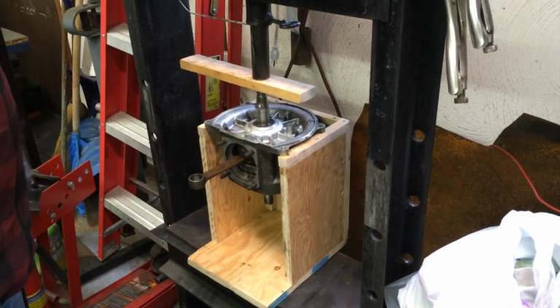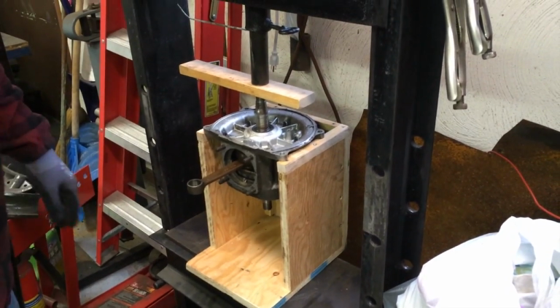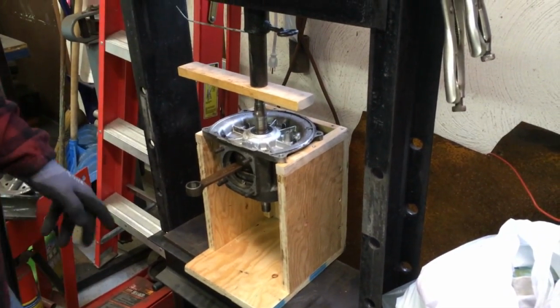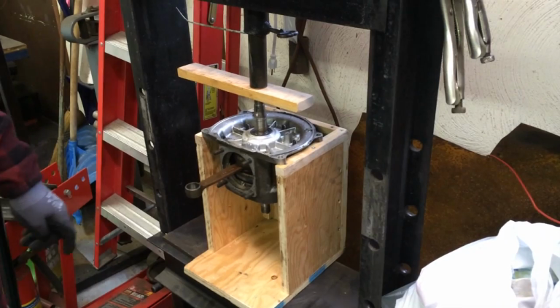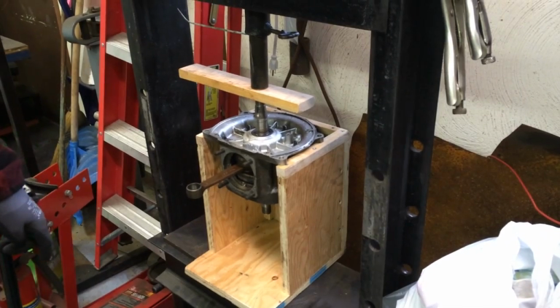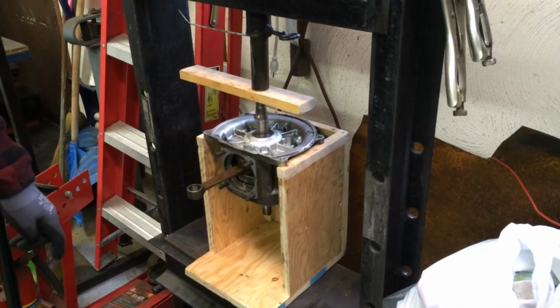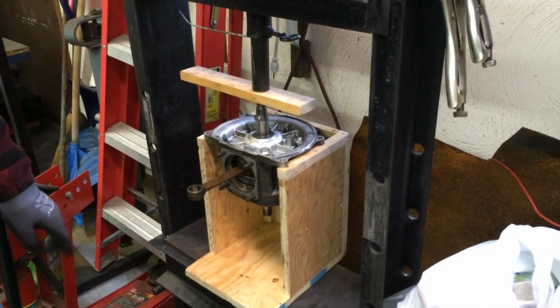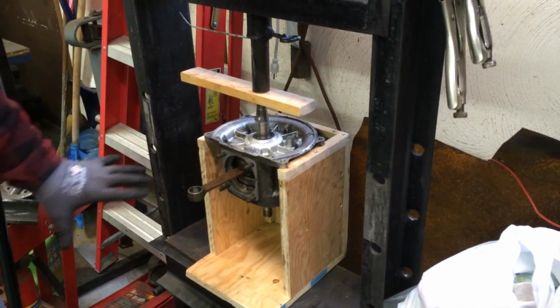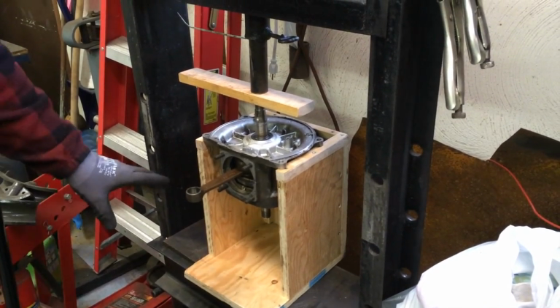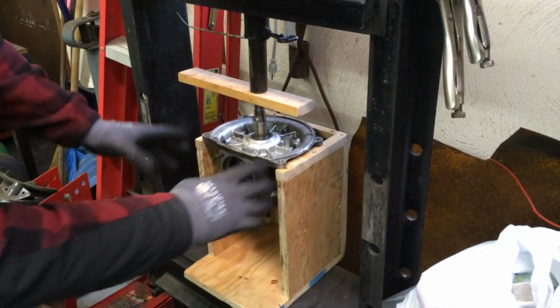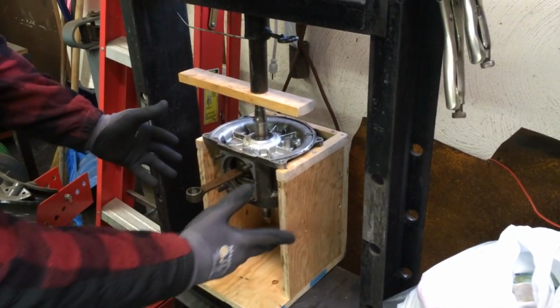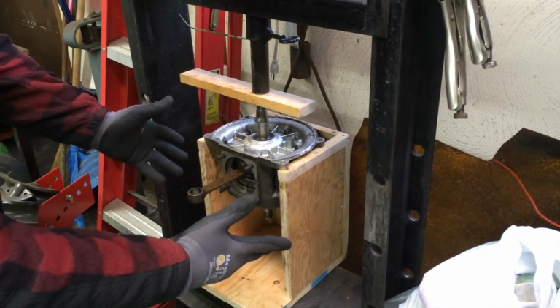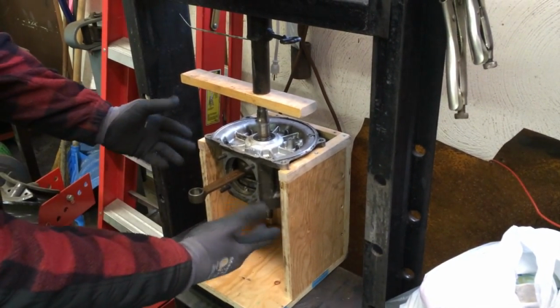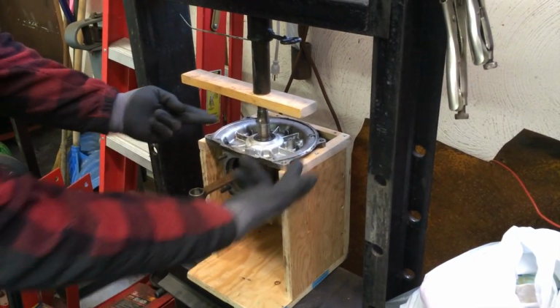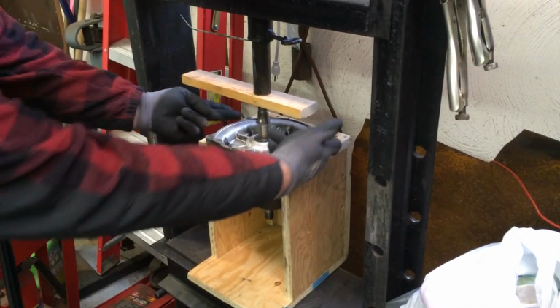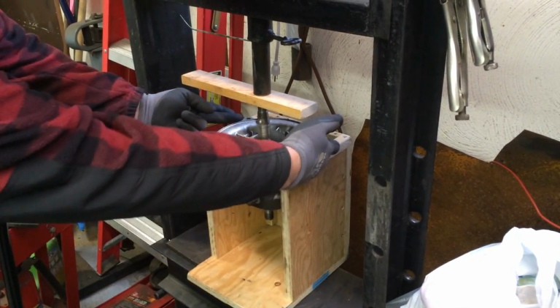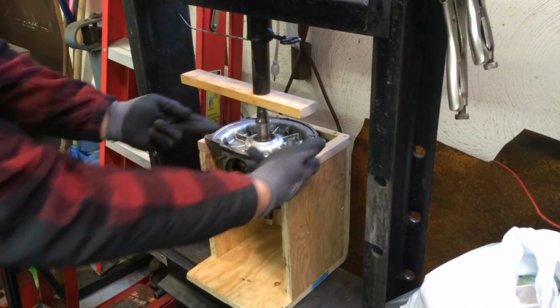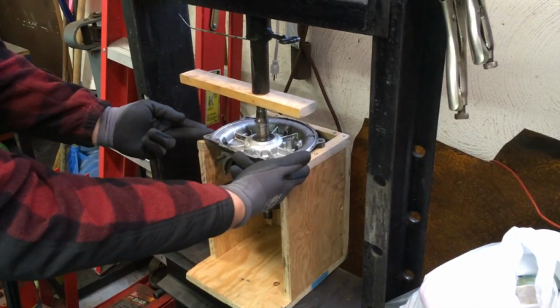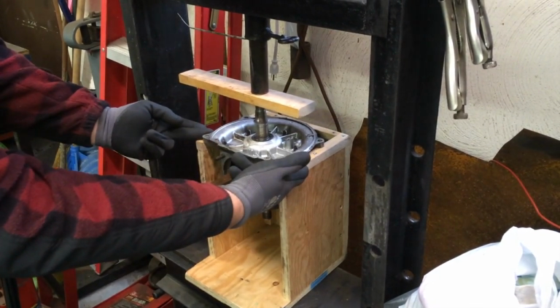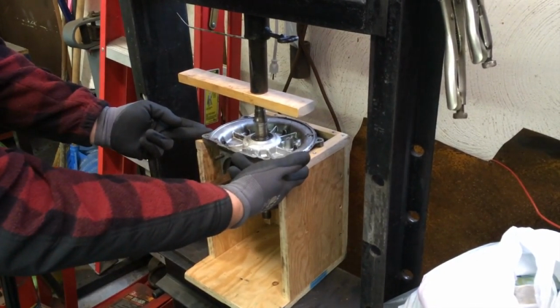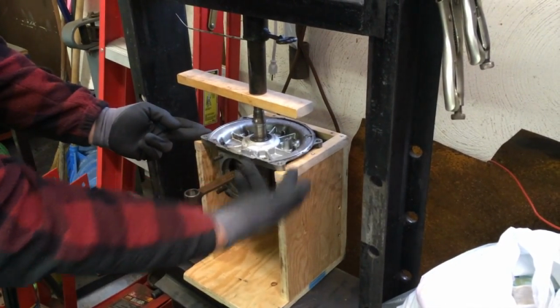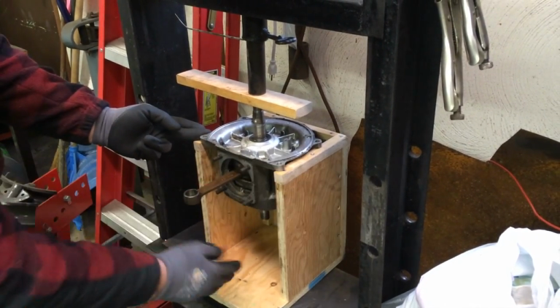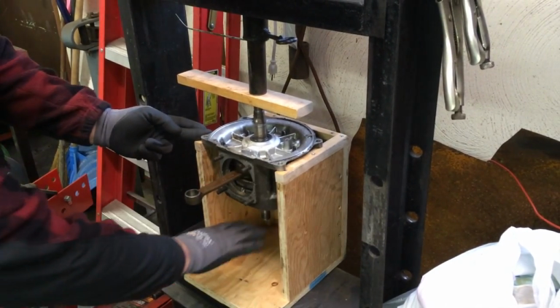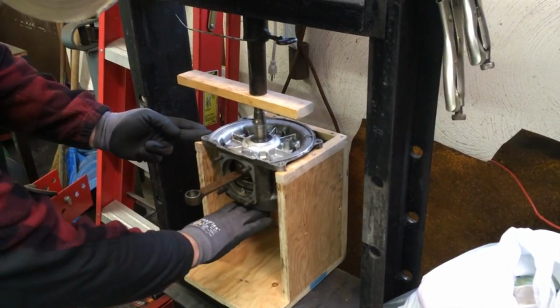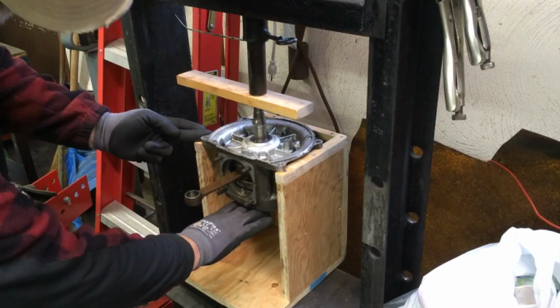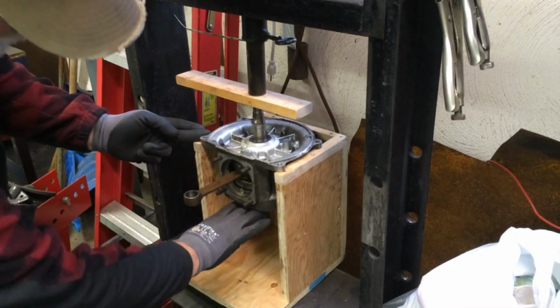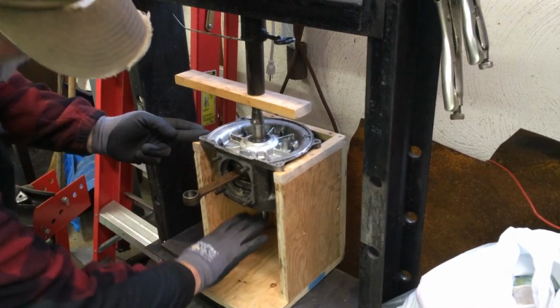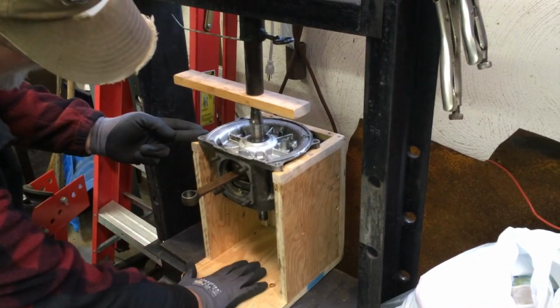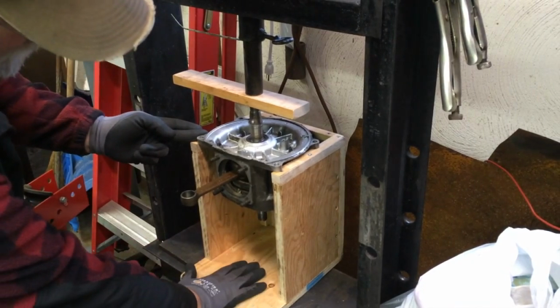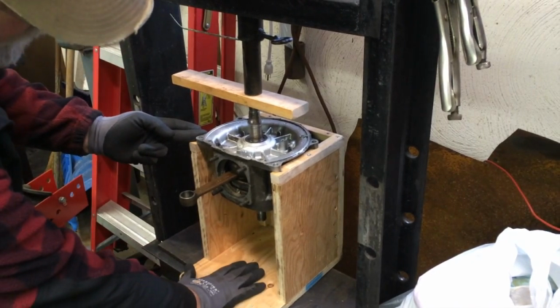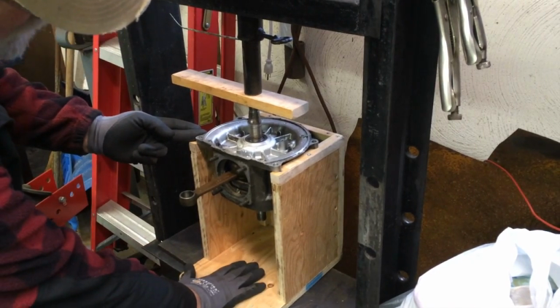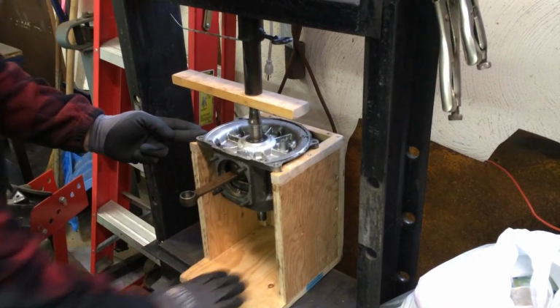Basically, this is a contraption that I purpose-built. It holds the flange here and it has room for the crank to drop when it splits.